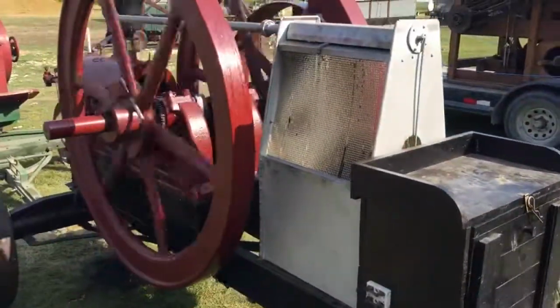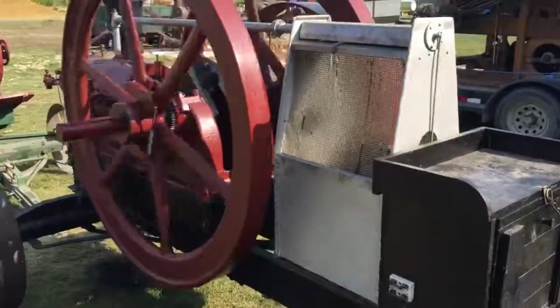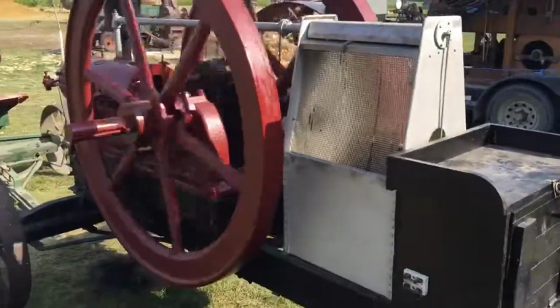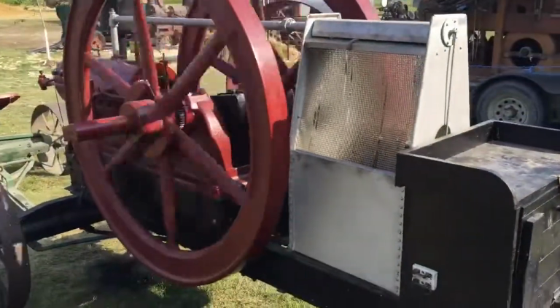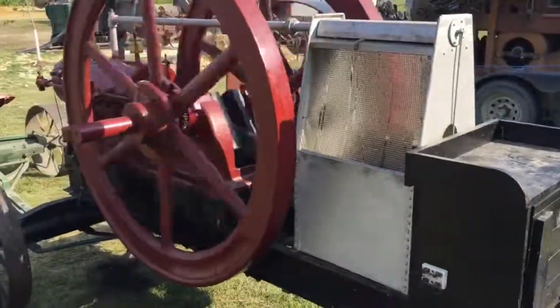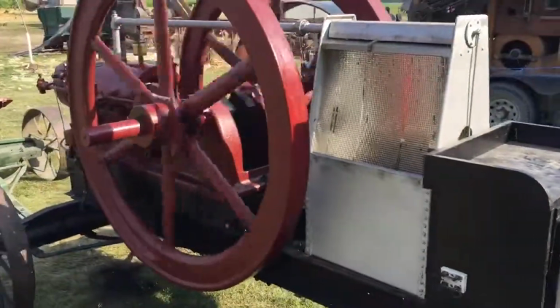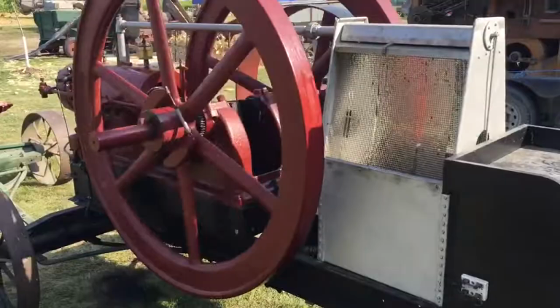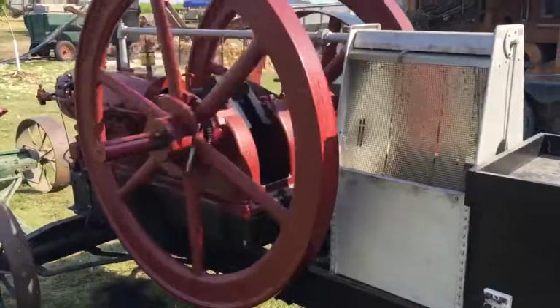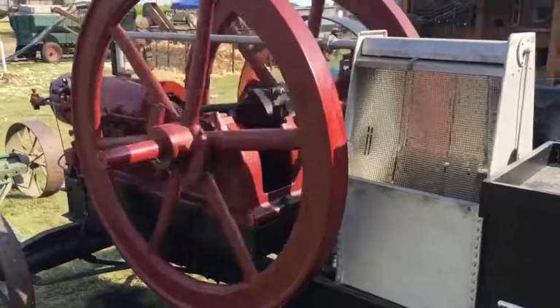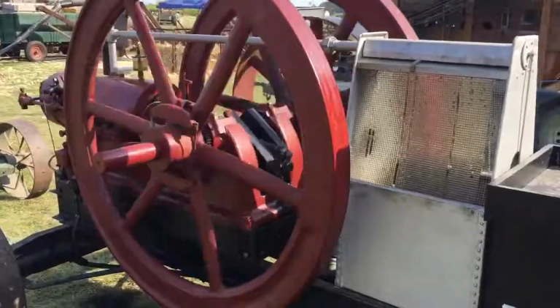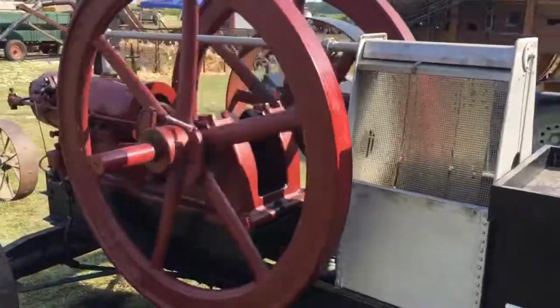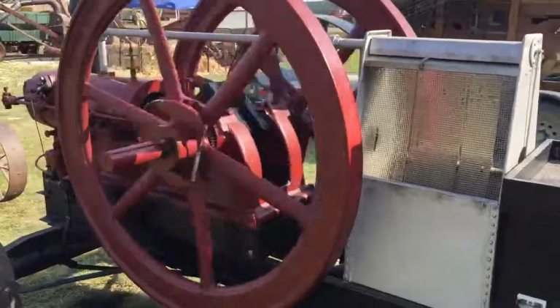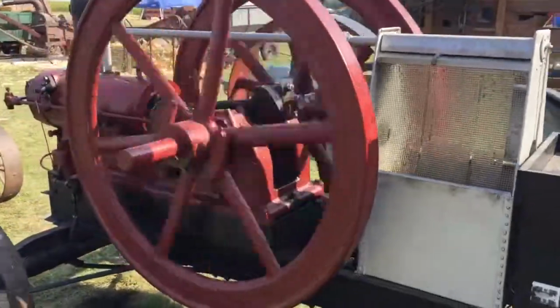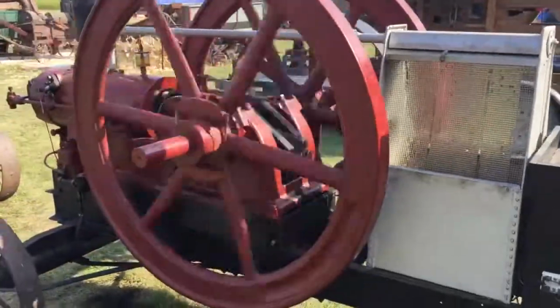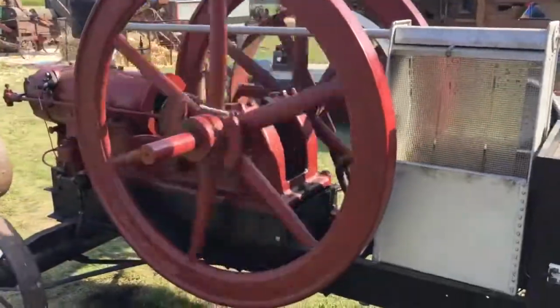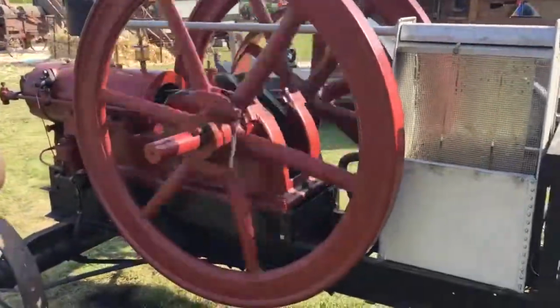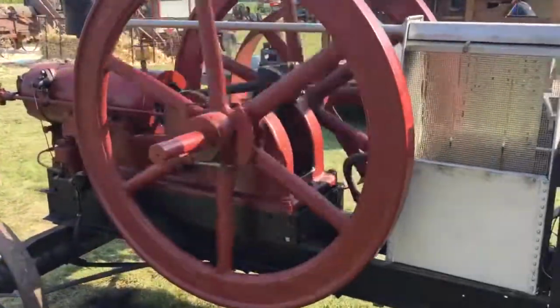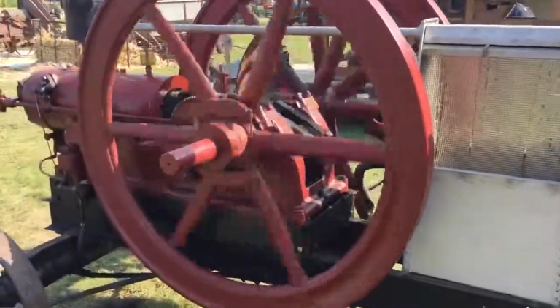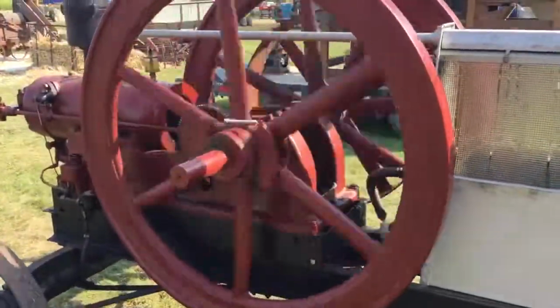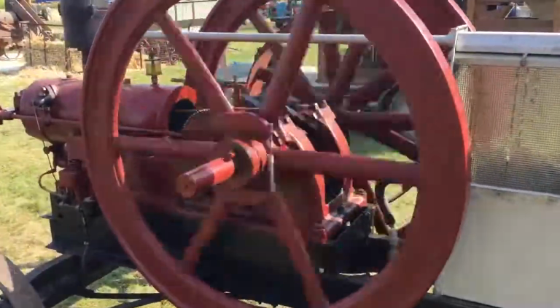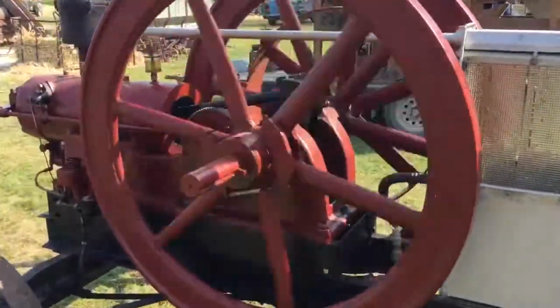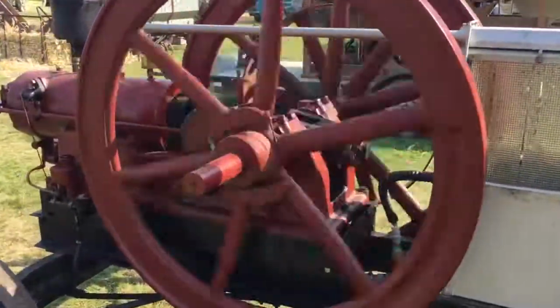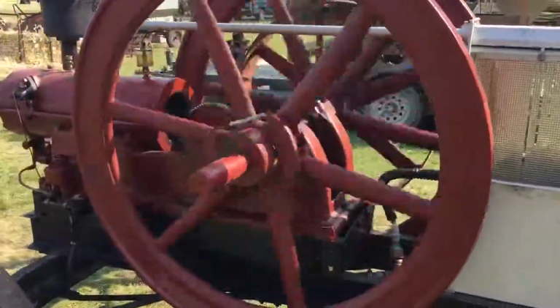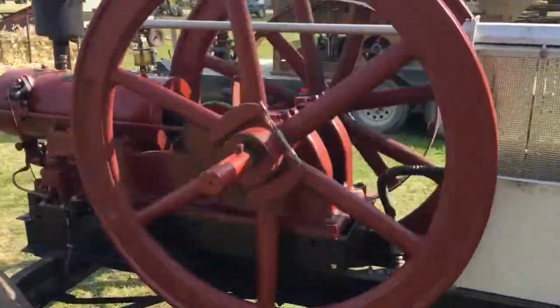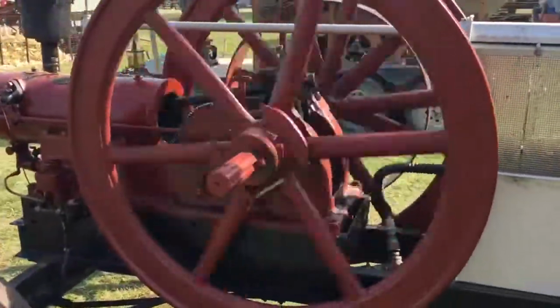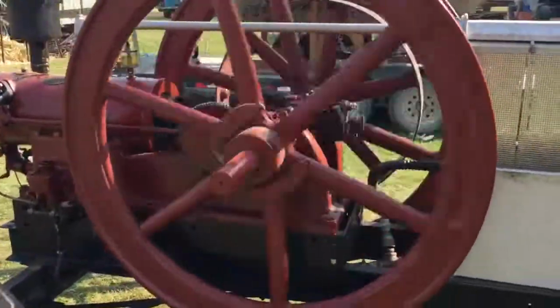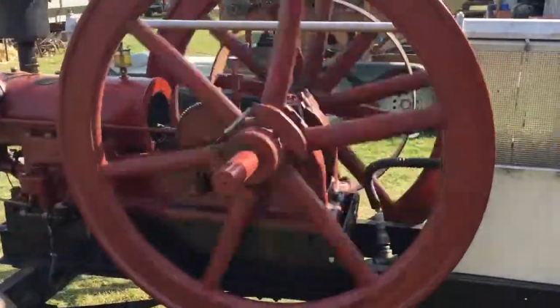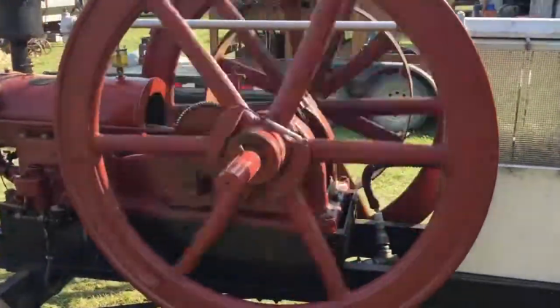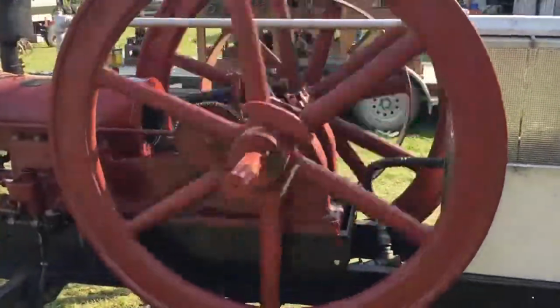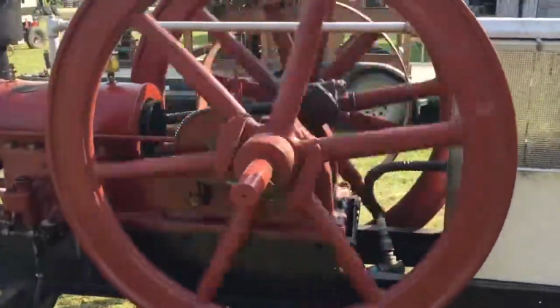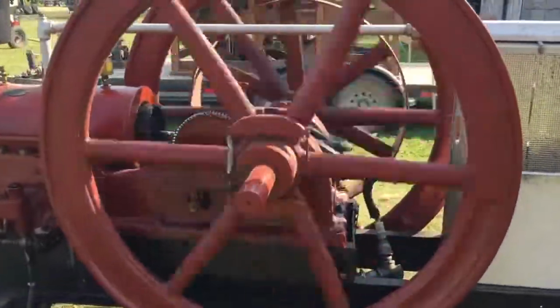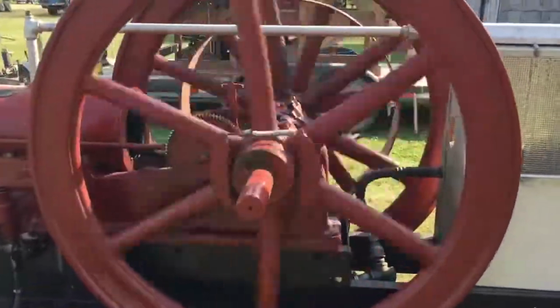Here's a 1909 Wild Force tank cooled Stover, screen cooled.